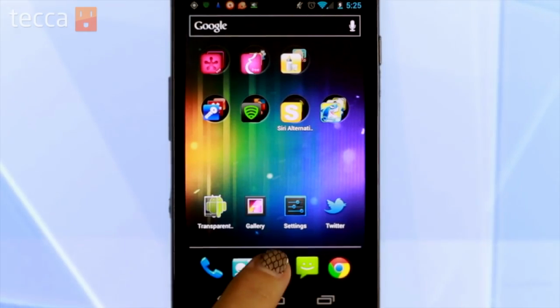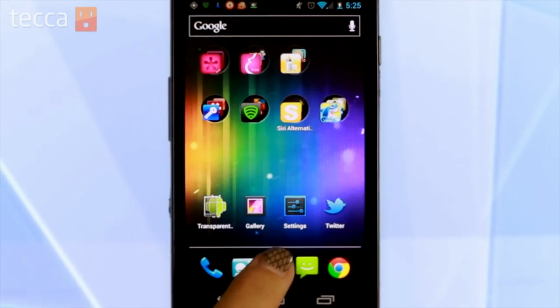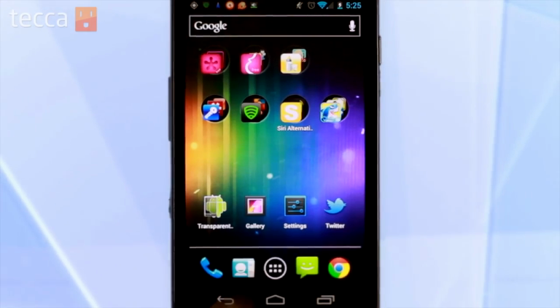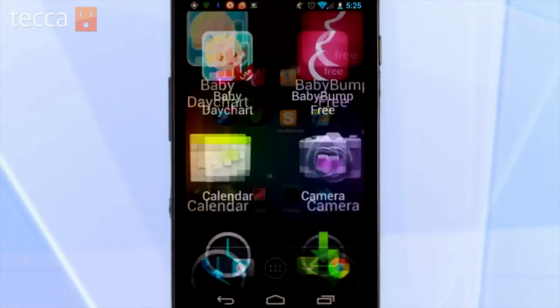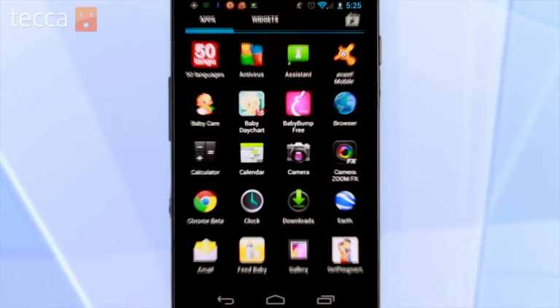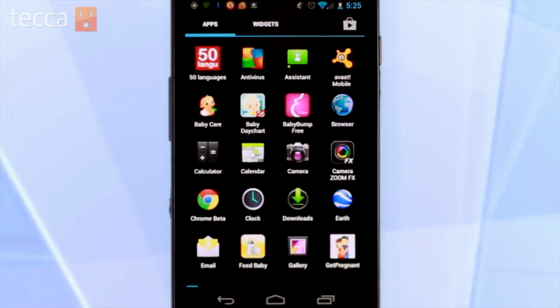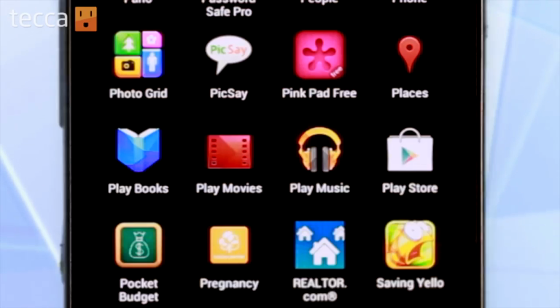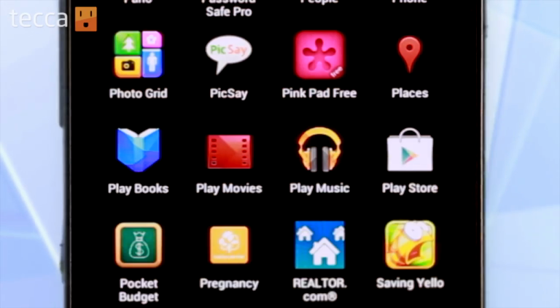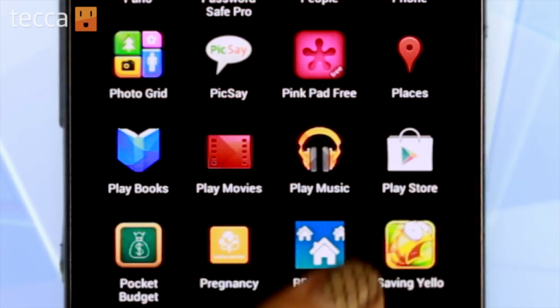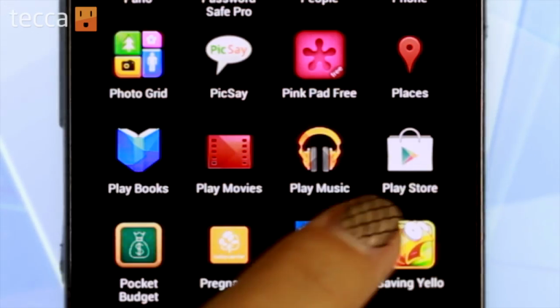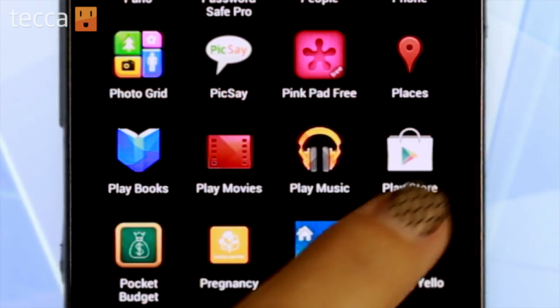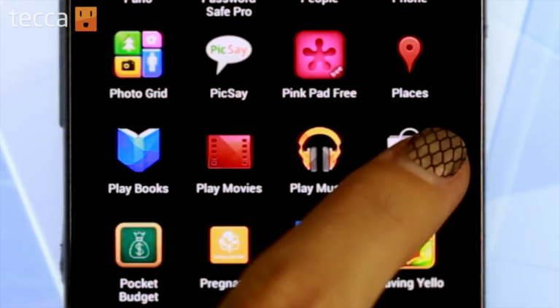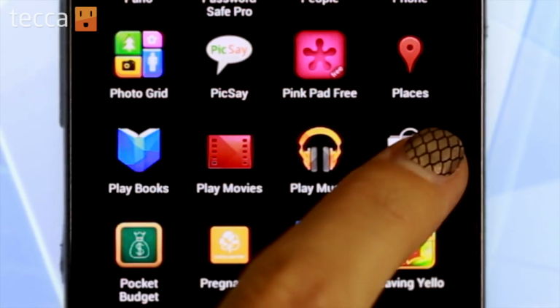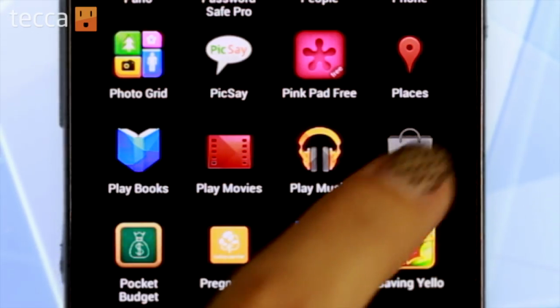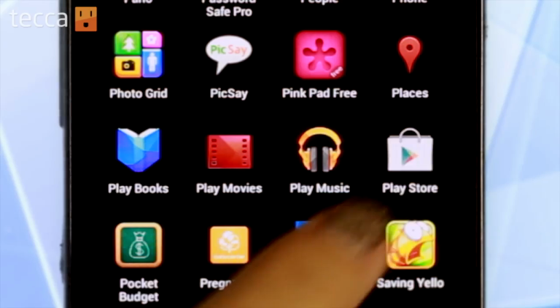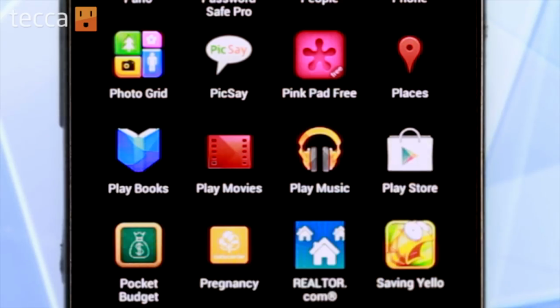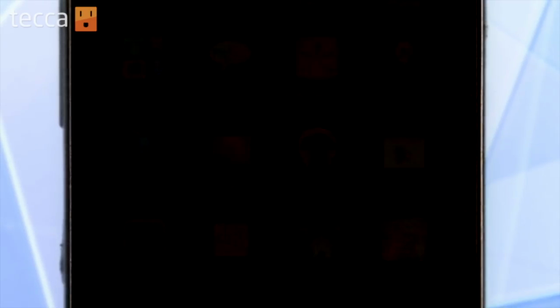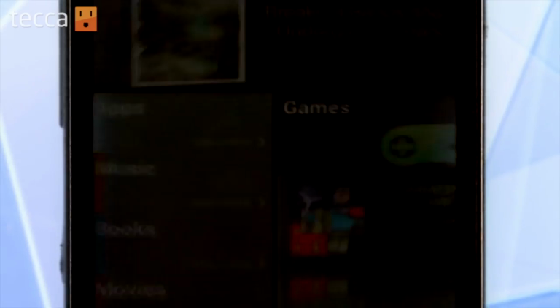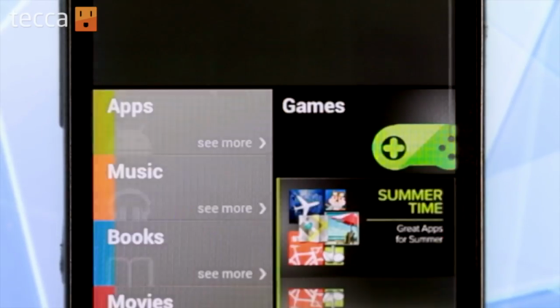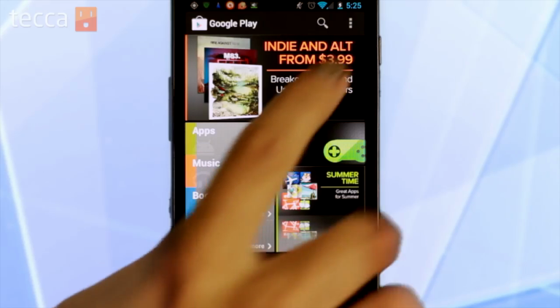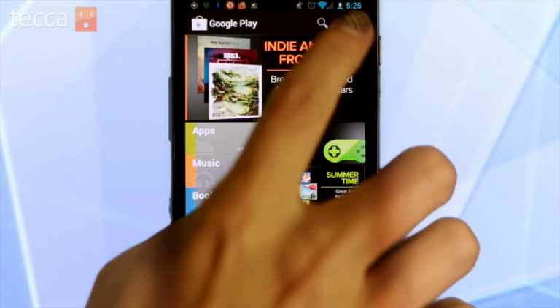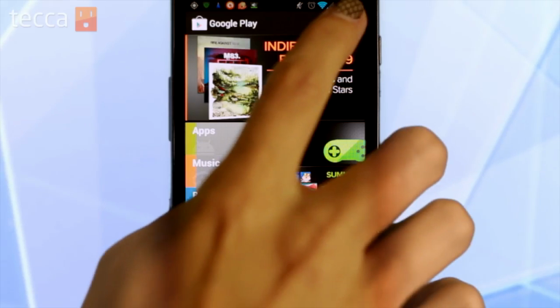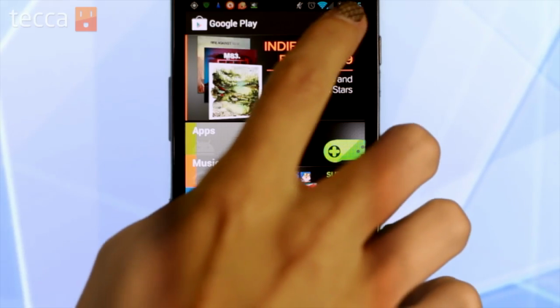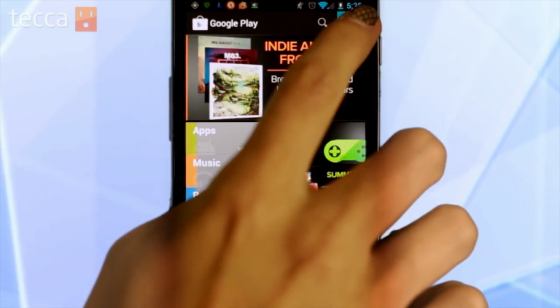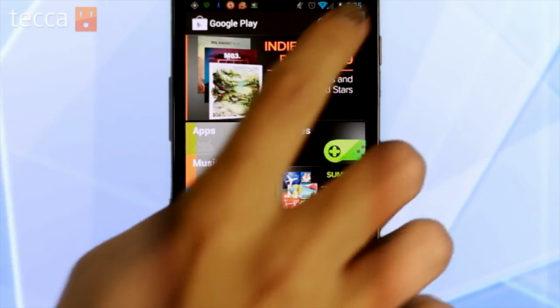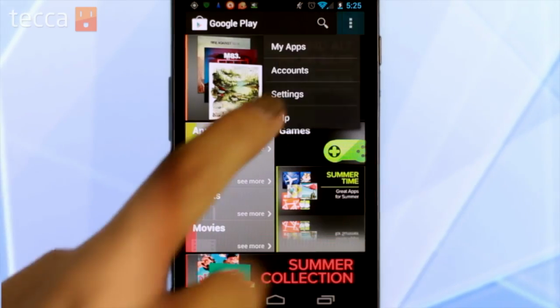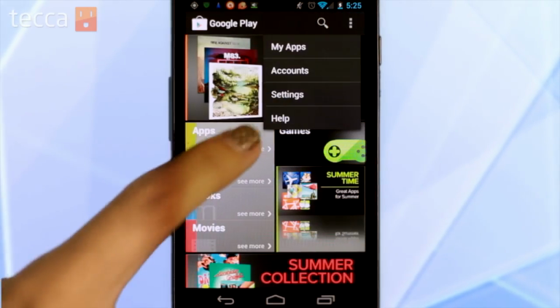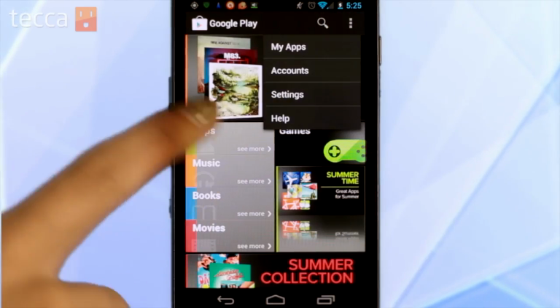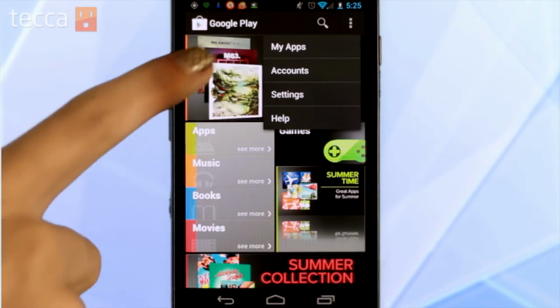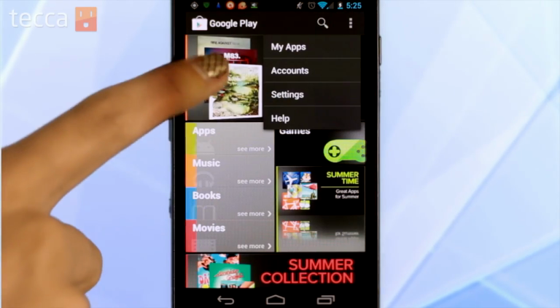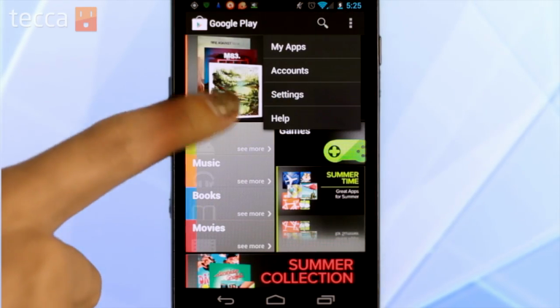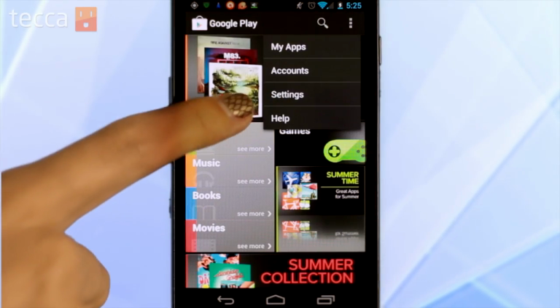First, we'll need to open the Google Play Store. From there, let's open our menu button and go to Settings.